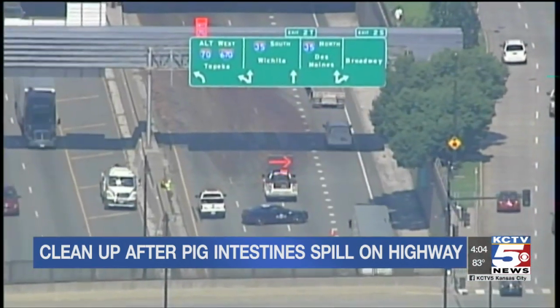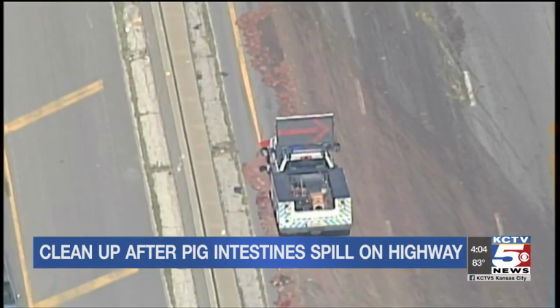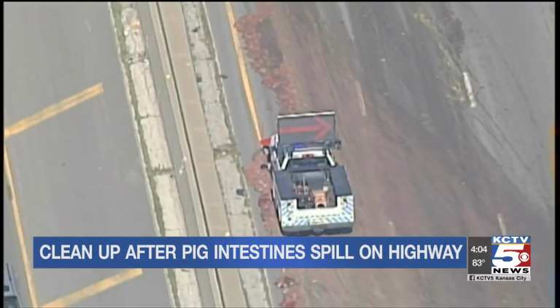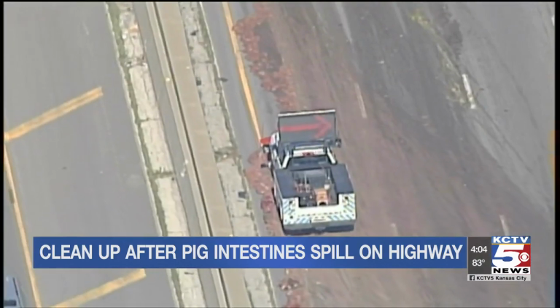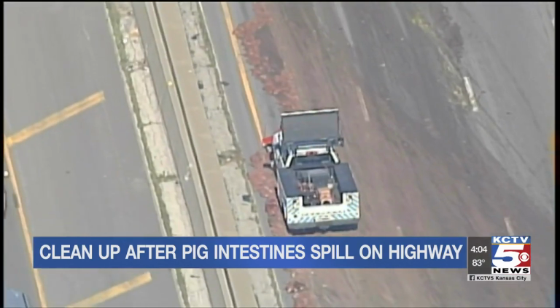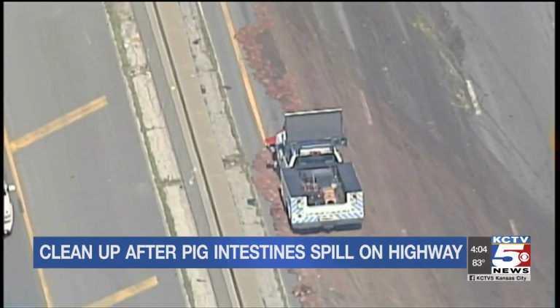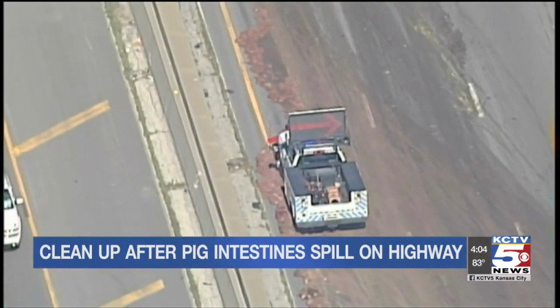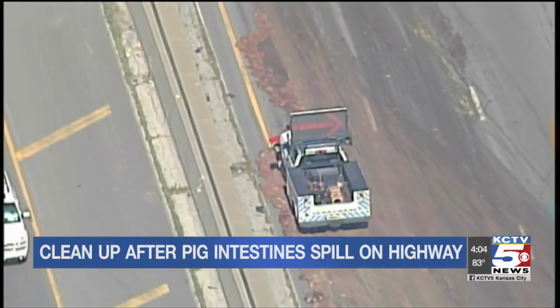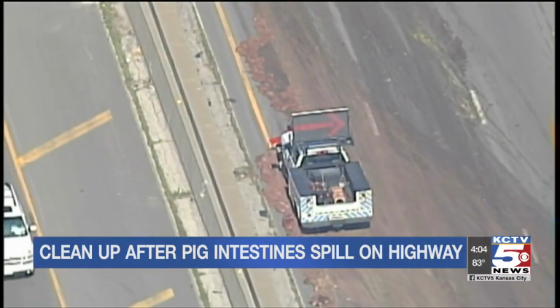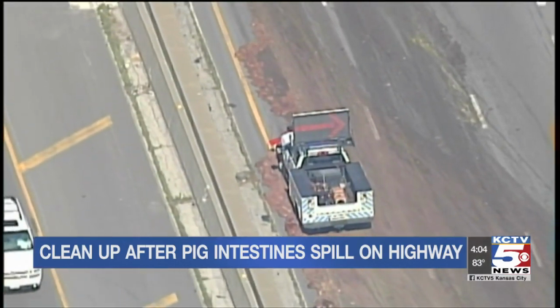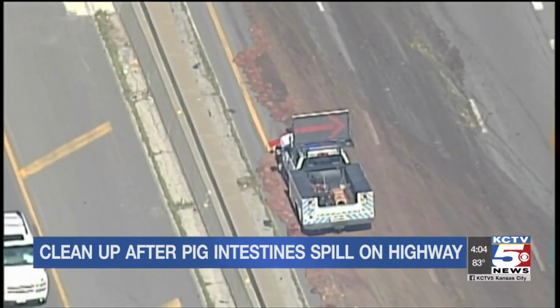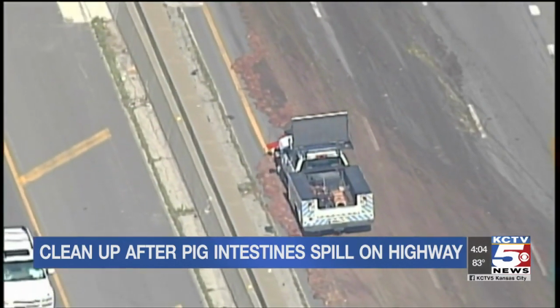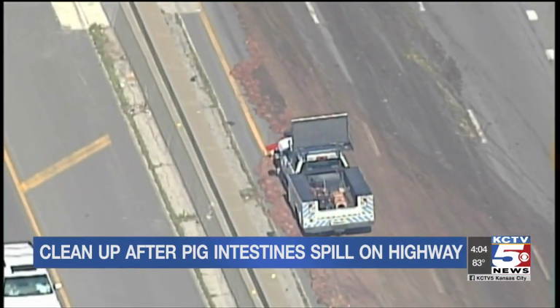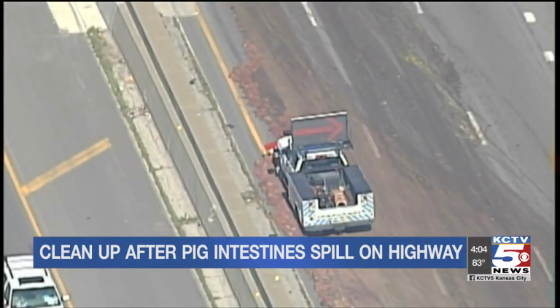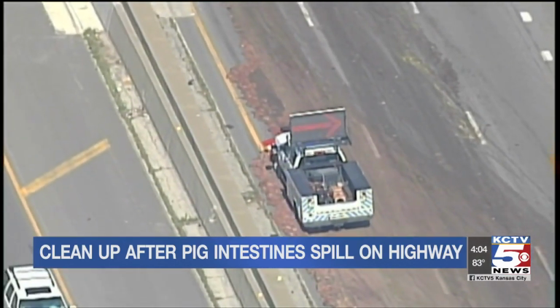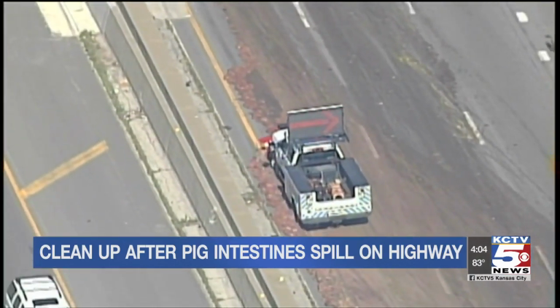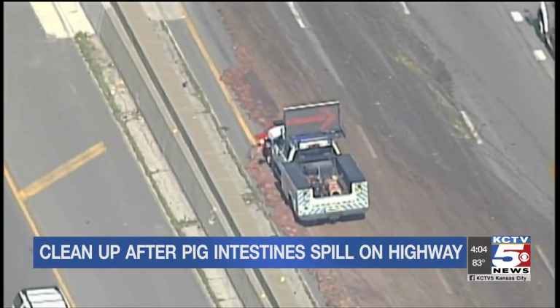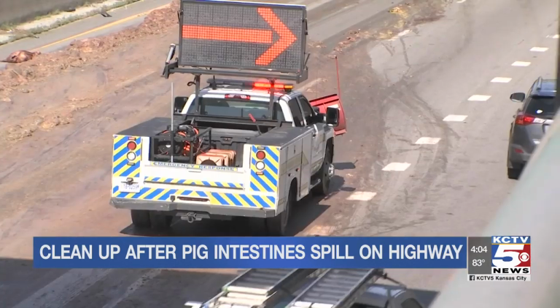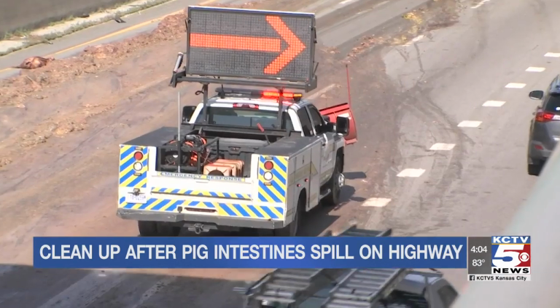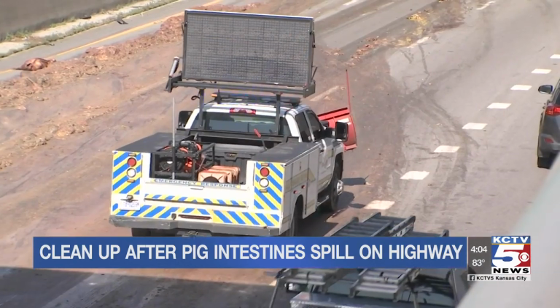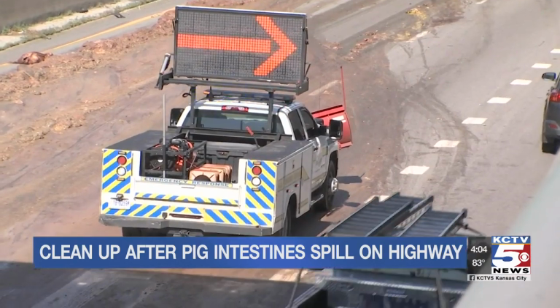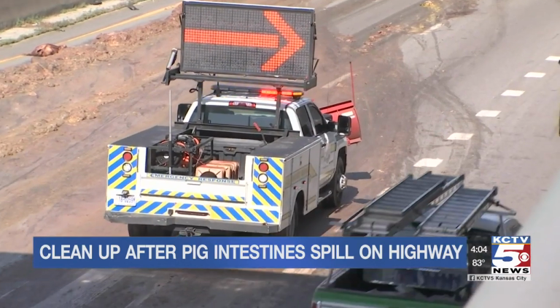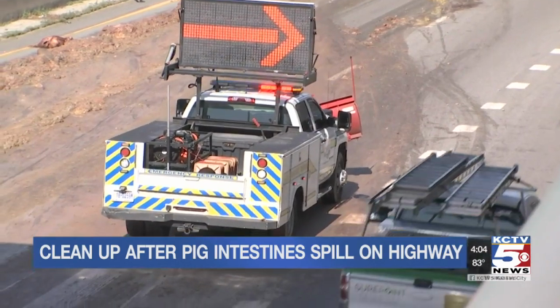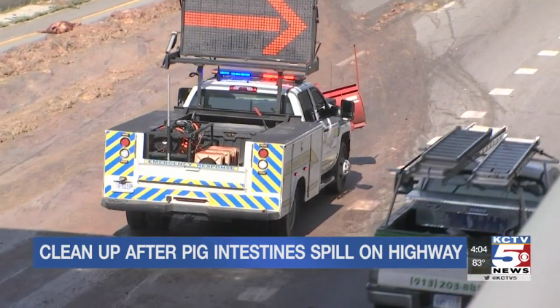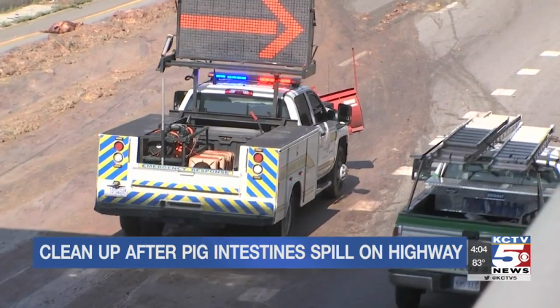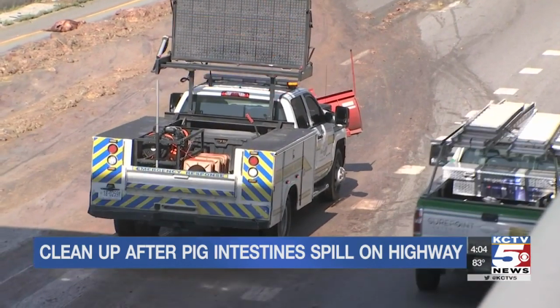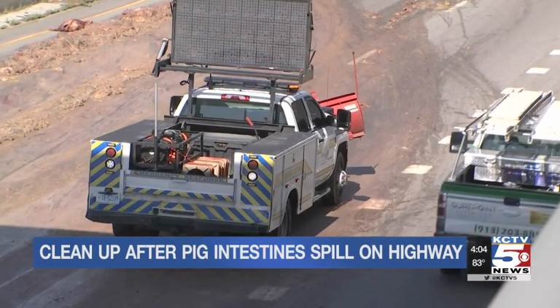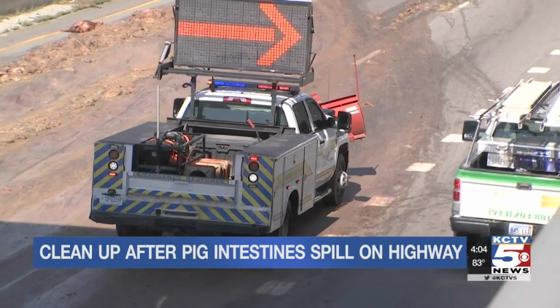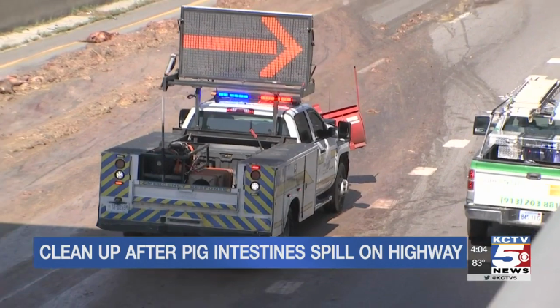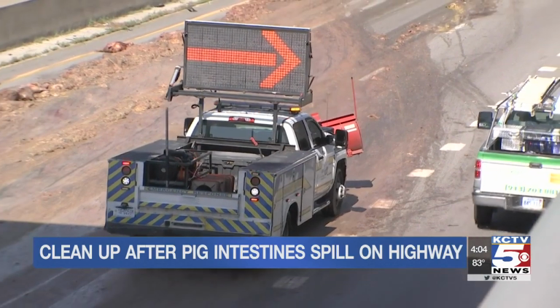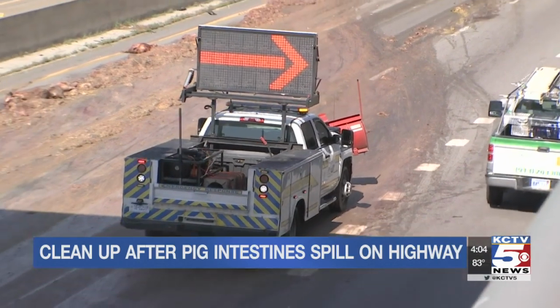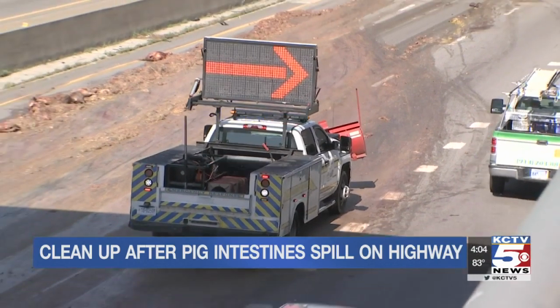From Chopper 5, you can see the mess stretched out a few hundred feet. From the ground, you can see it all up close.